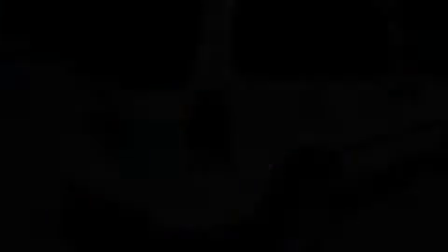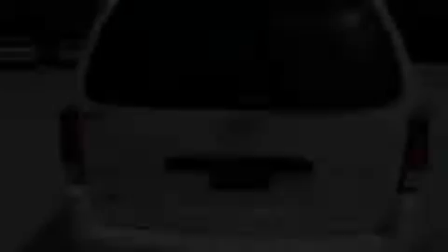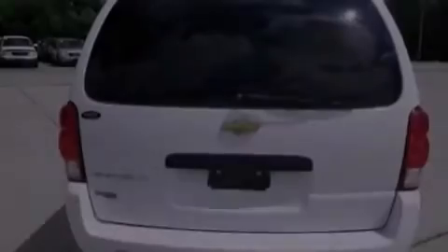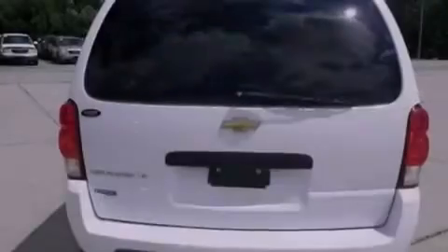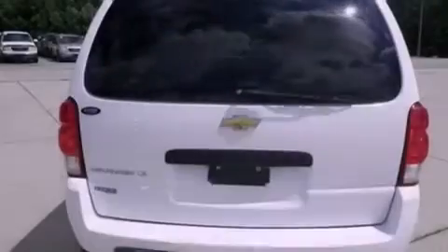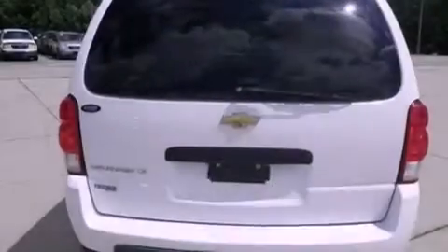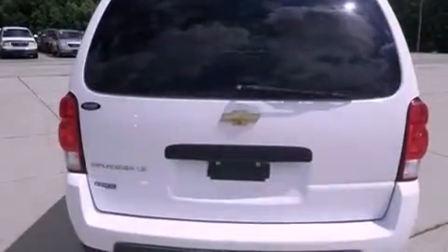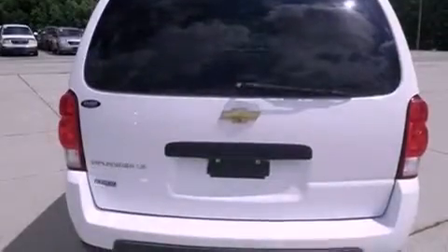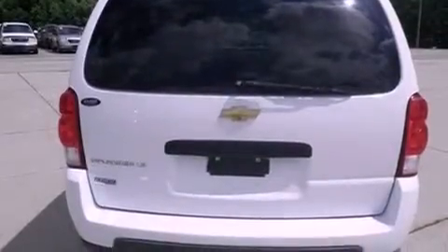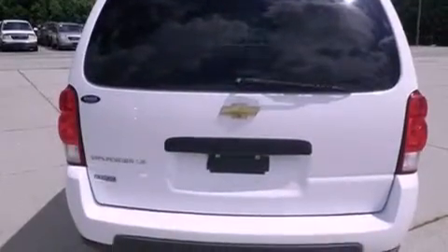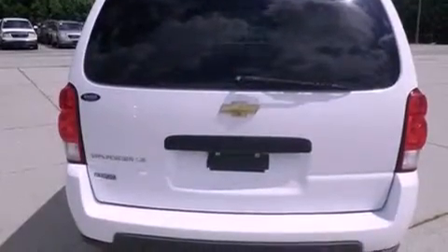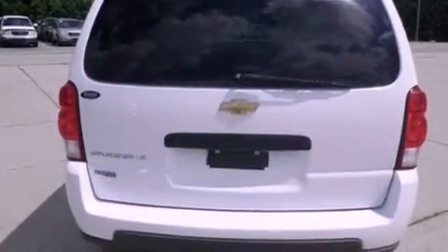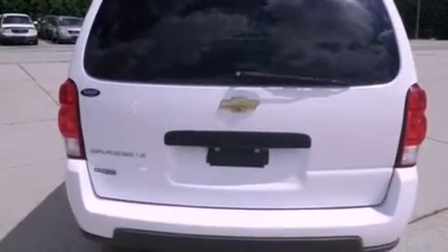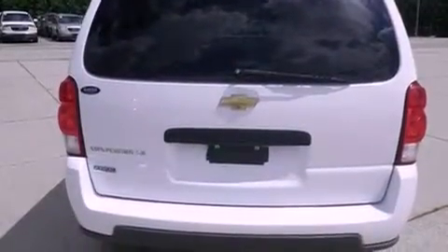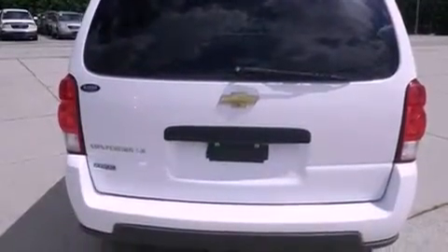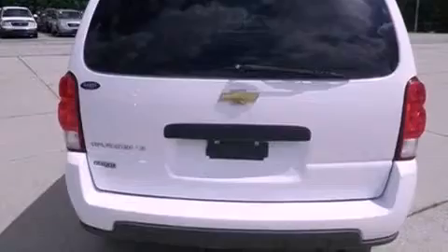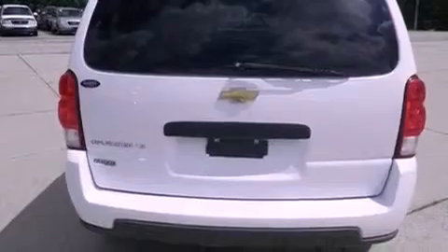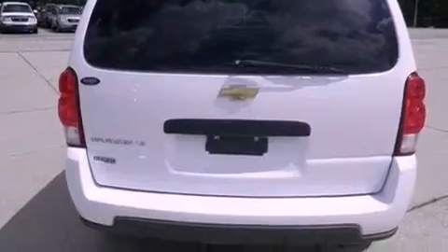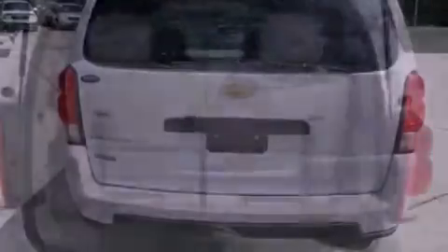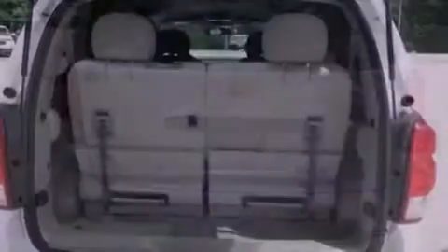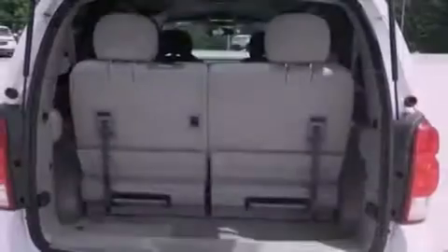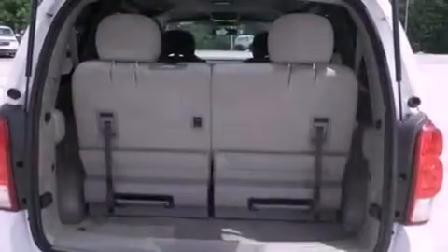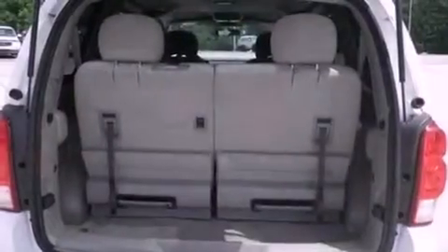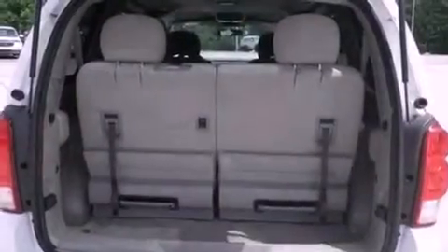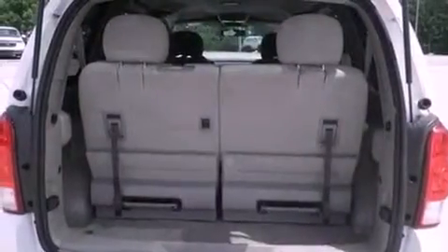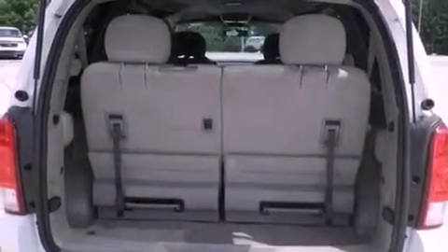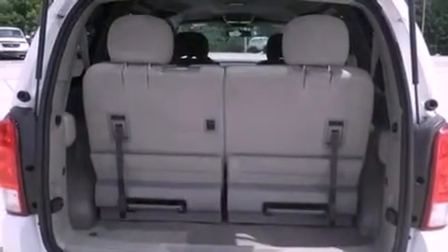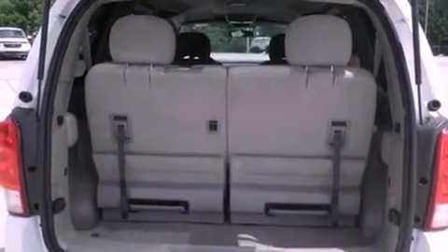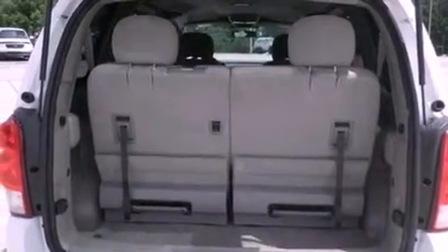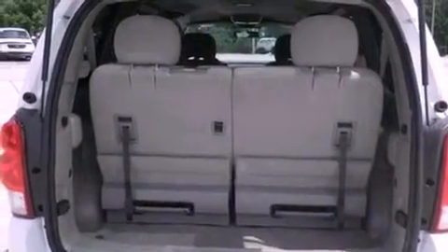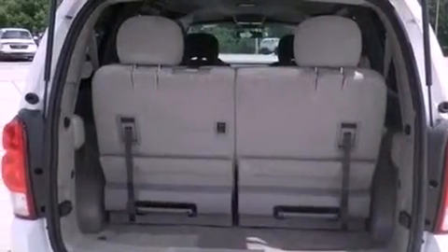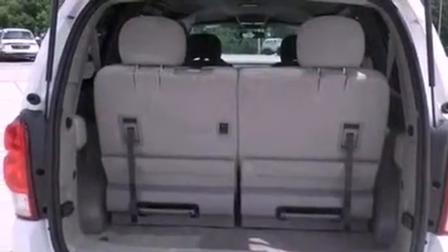Also included: a passenger-side vanity mirror, OnStar, an anti-lock braking system, a passenger-side airbag, and air conditioning.